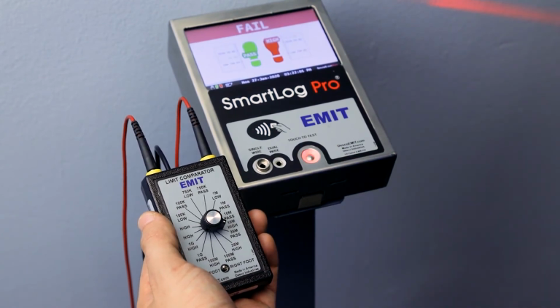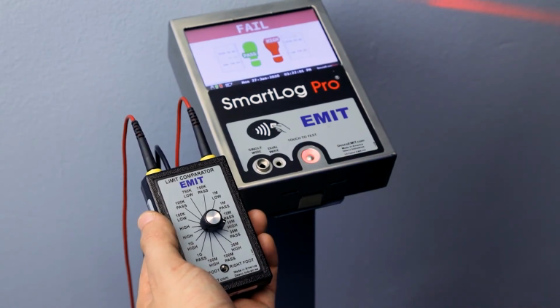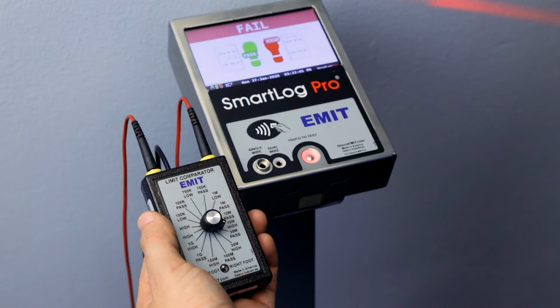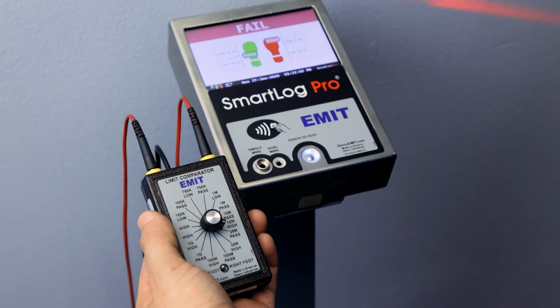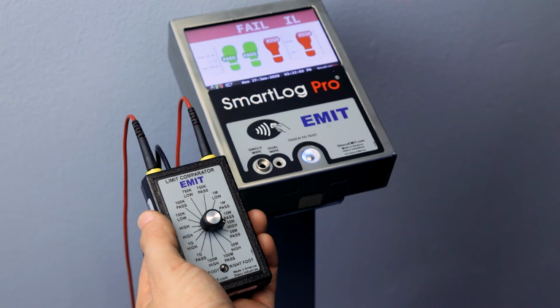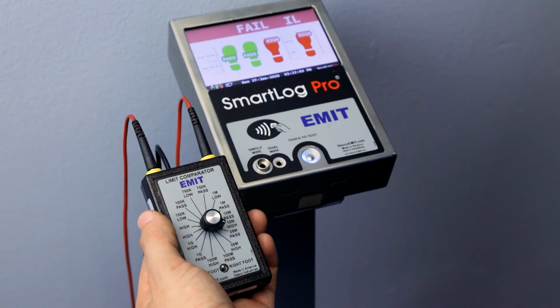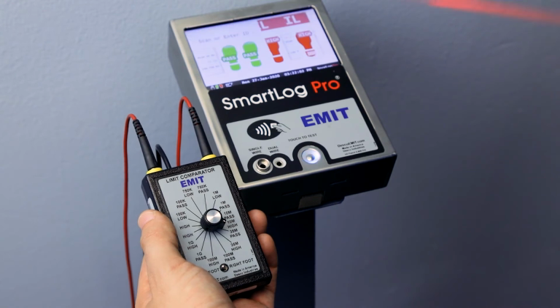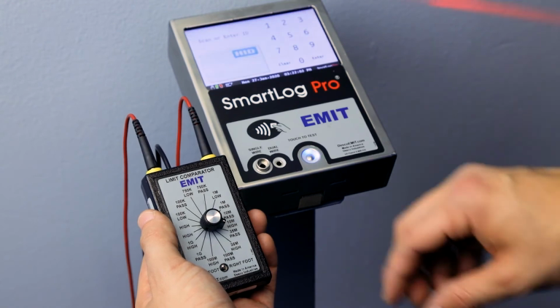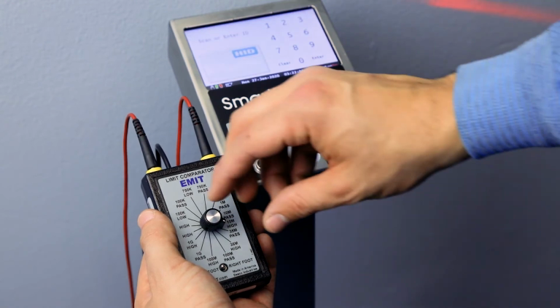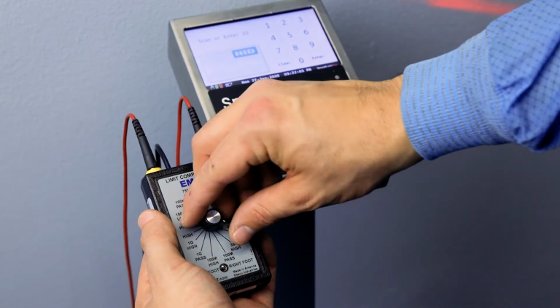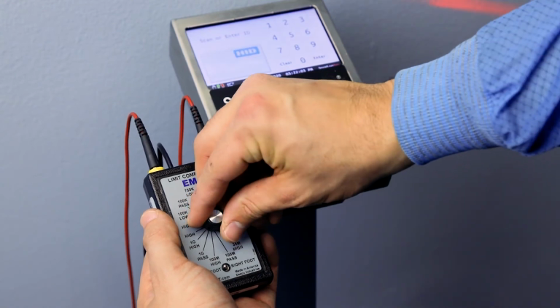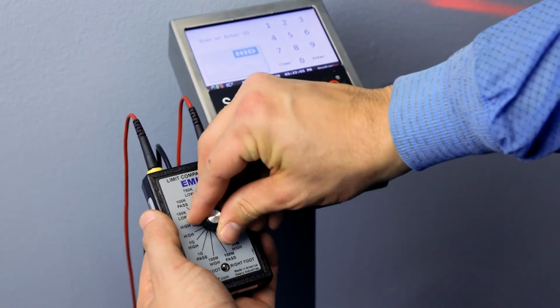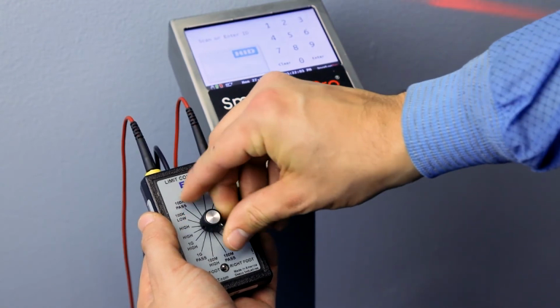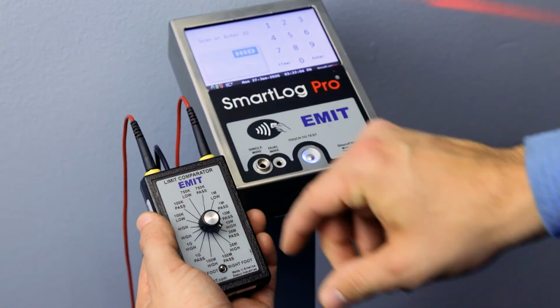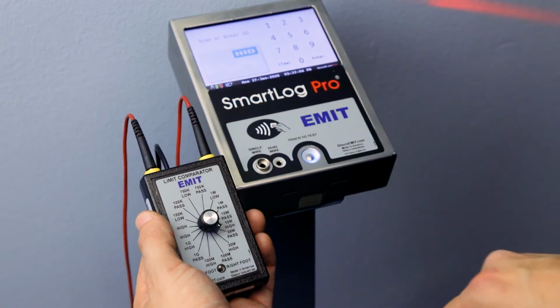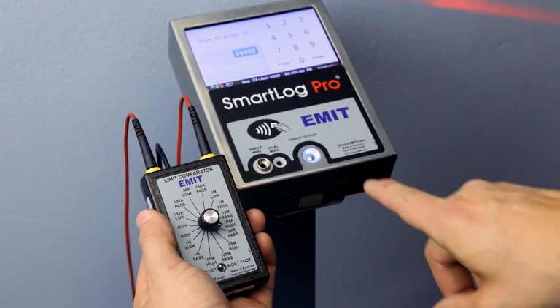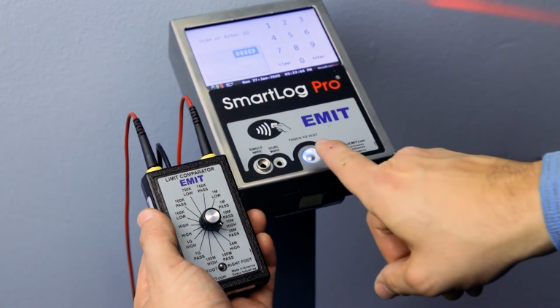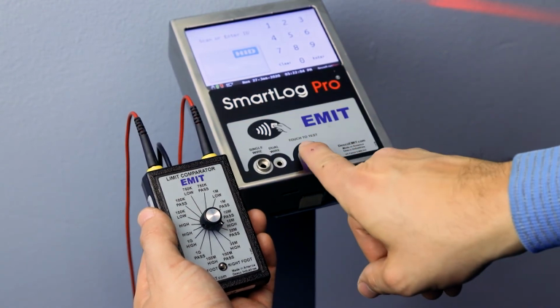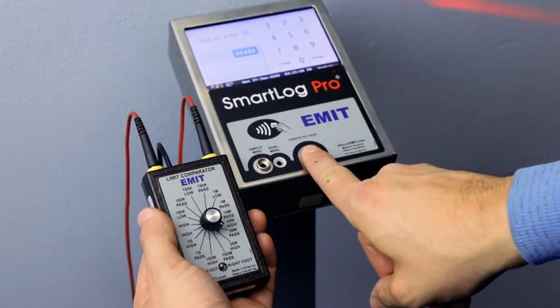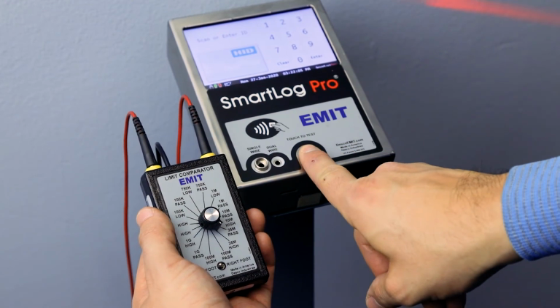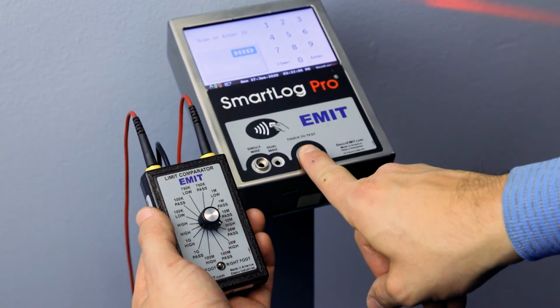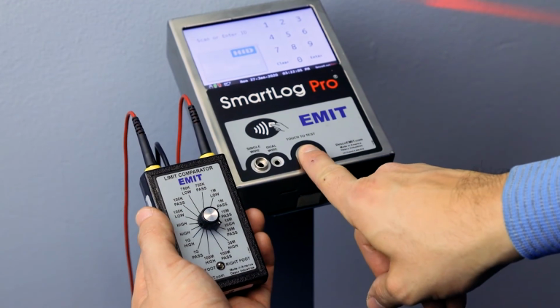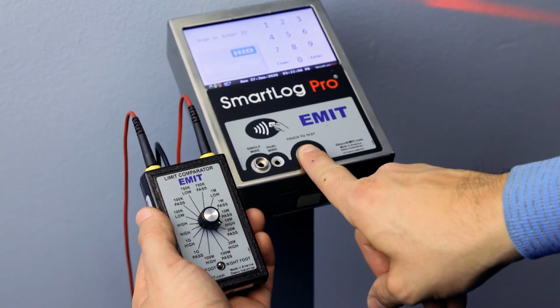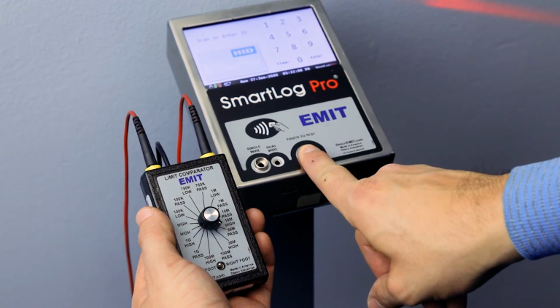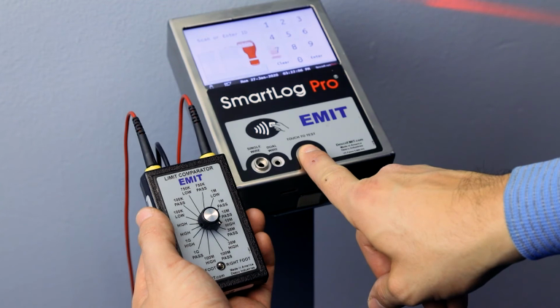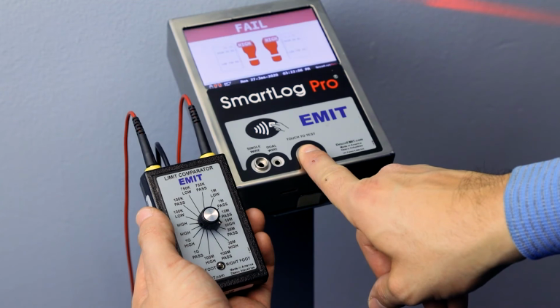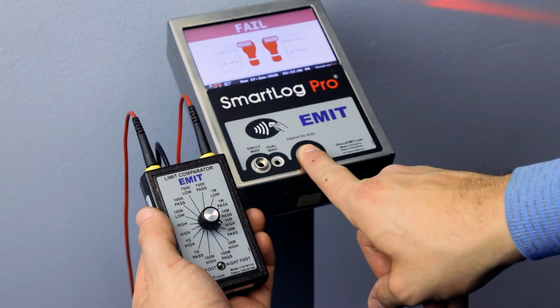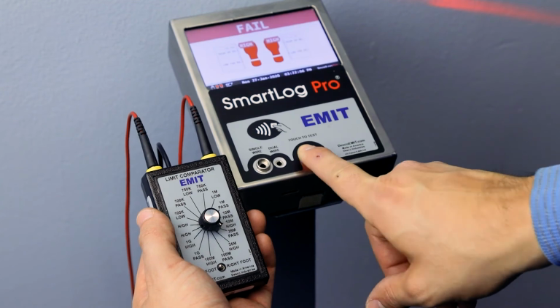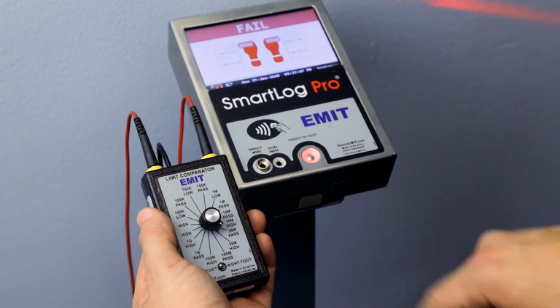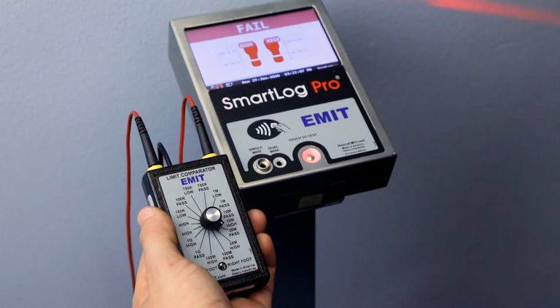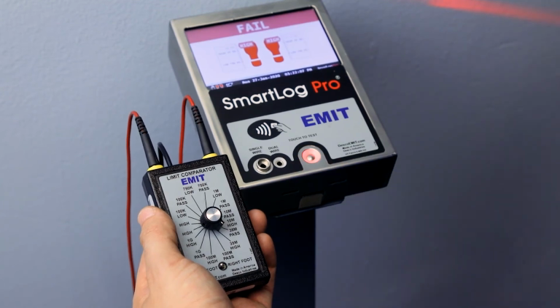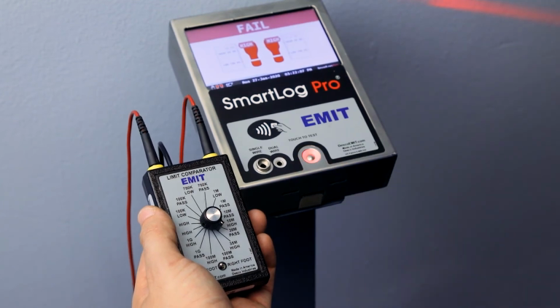Select the appropriate fail high setting on the Limit Comparator and perform a test. The tester should indicate a fail condition for the left foot.